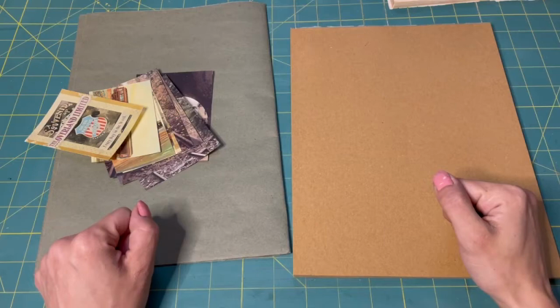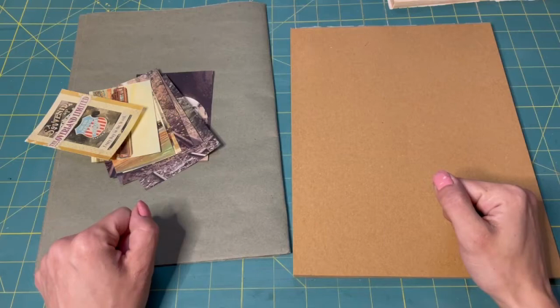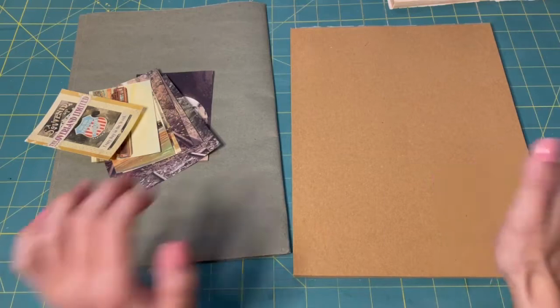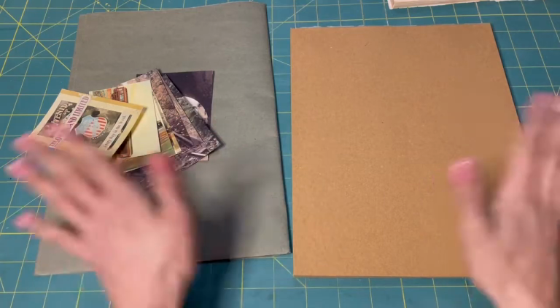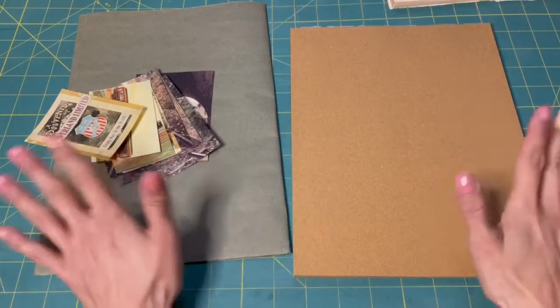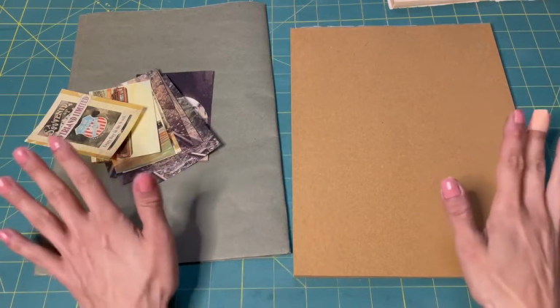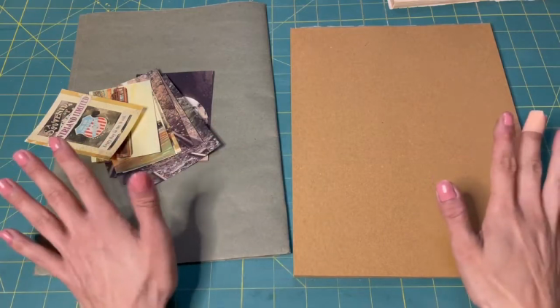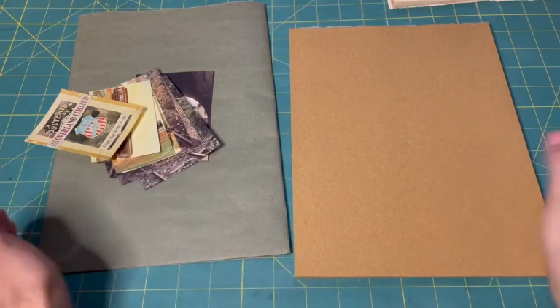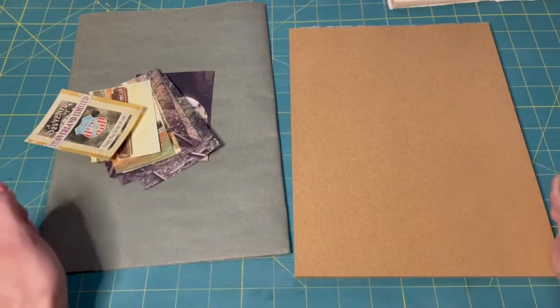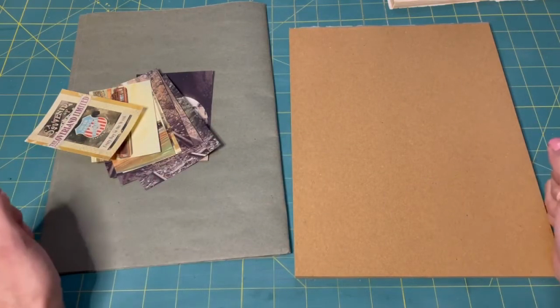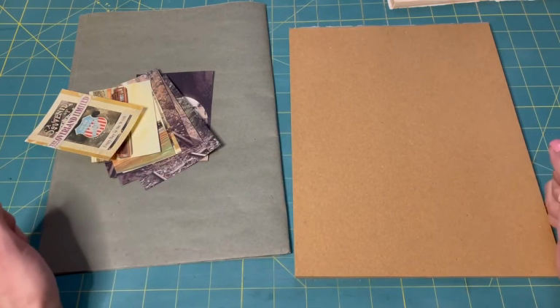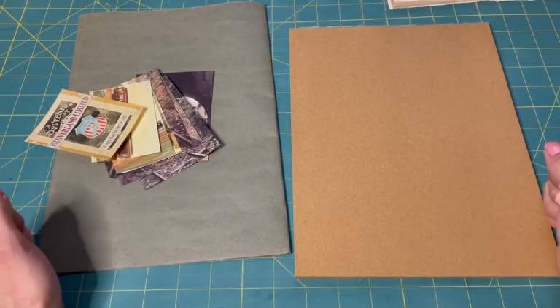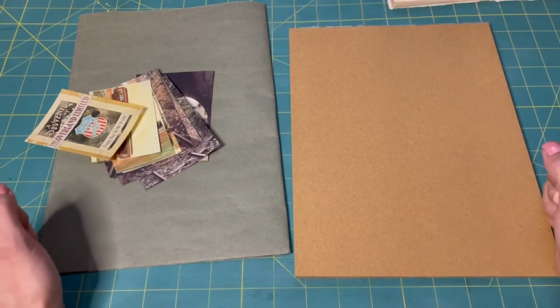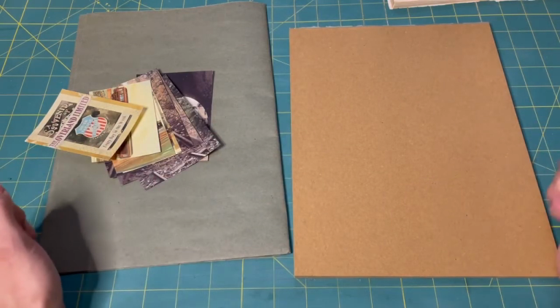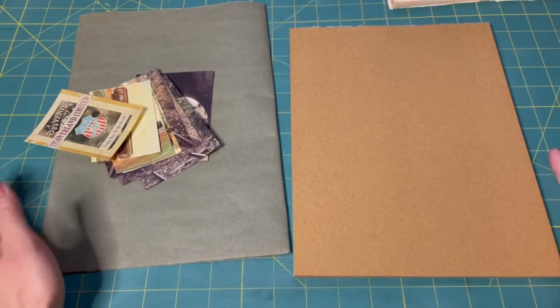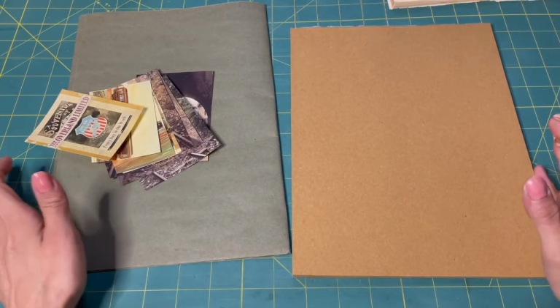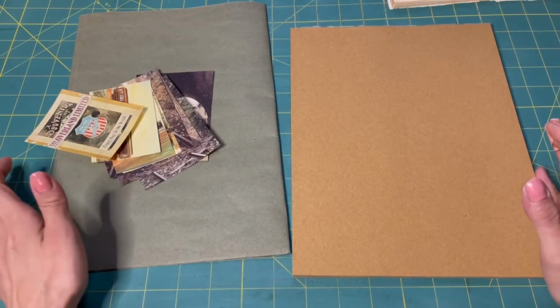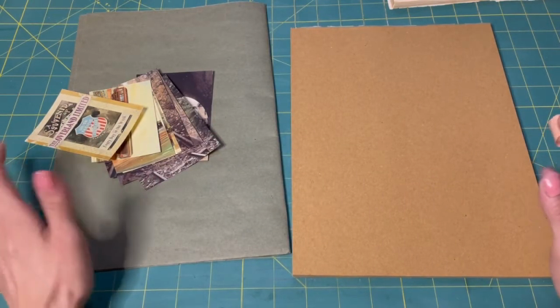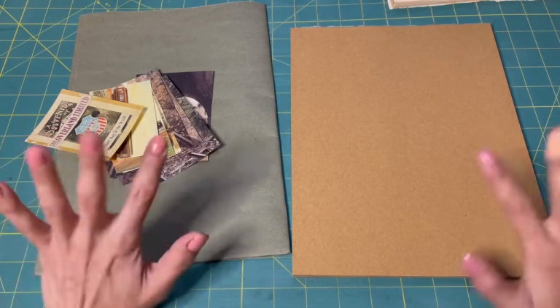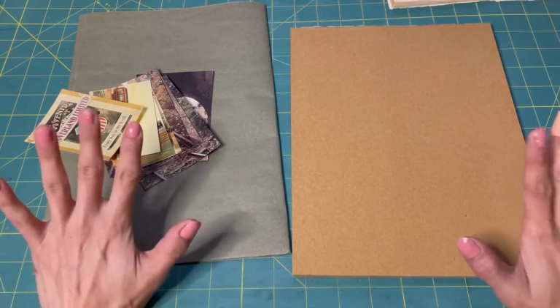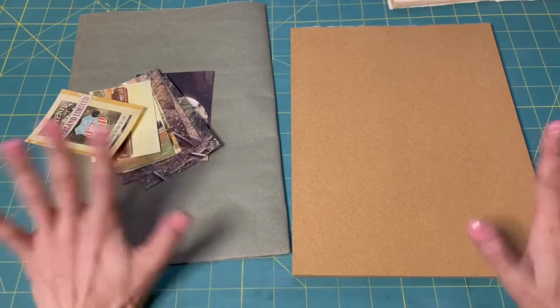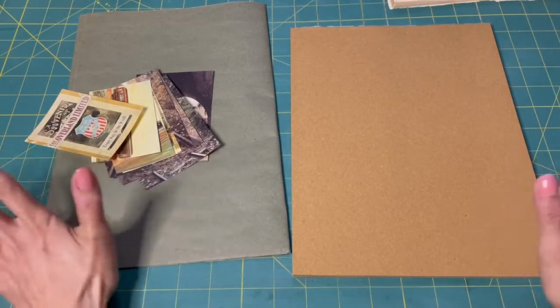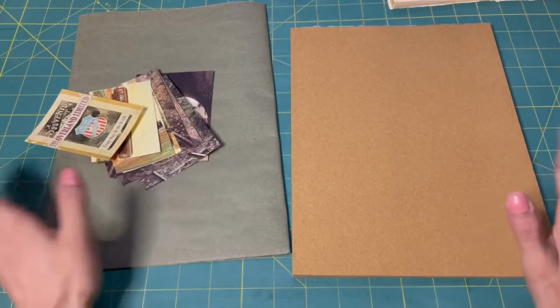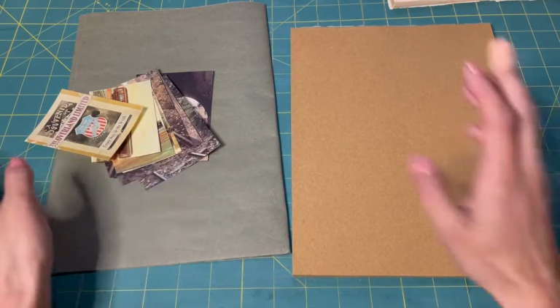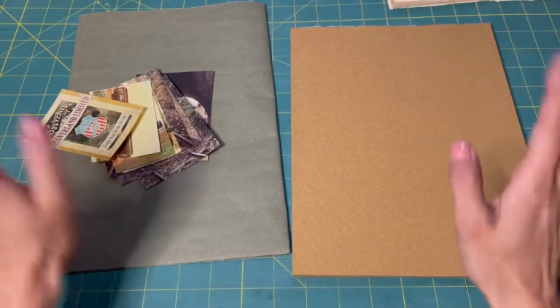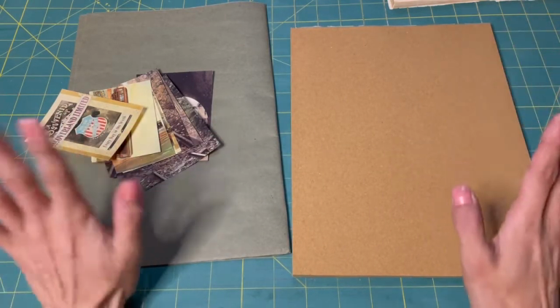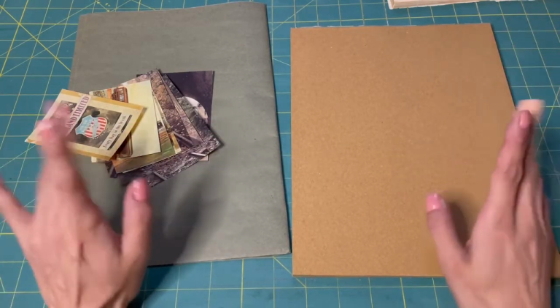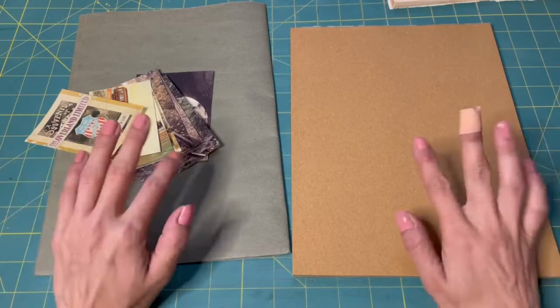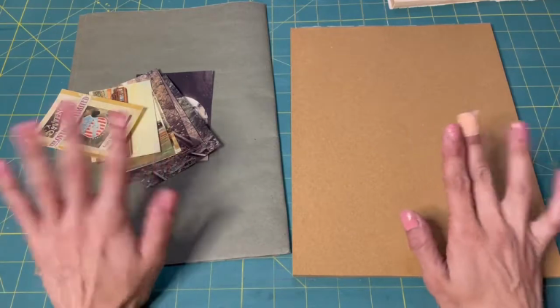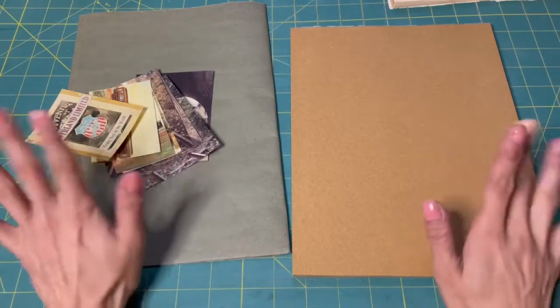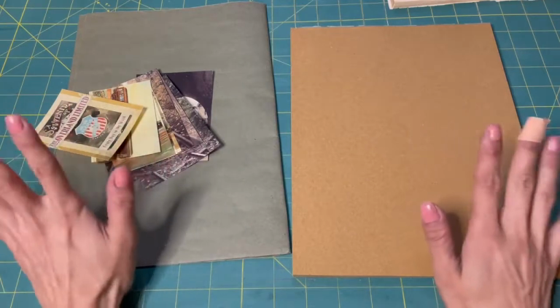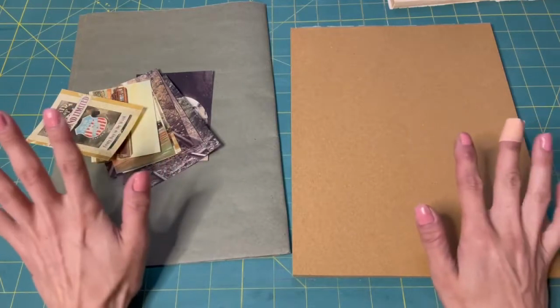Hi guys, Kyung here and today we're going to make train journal cards.